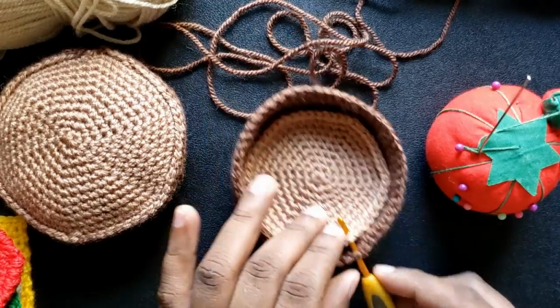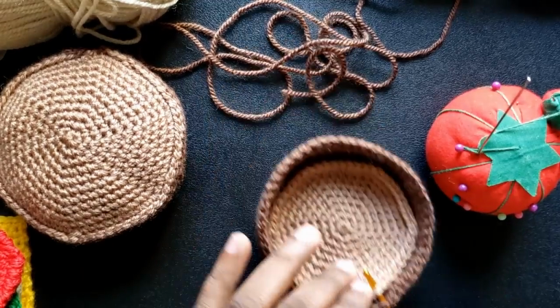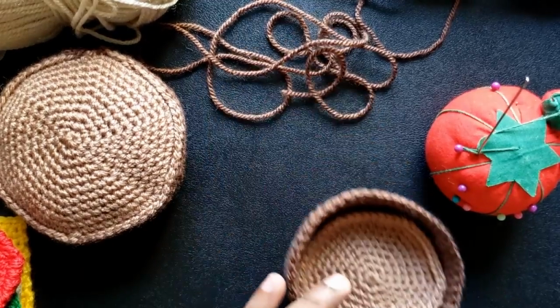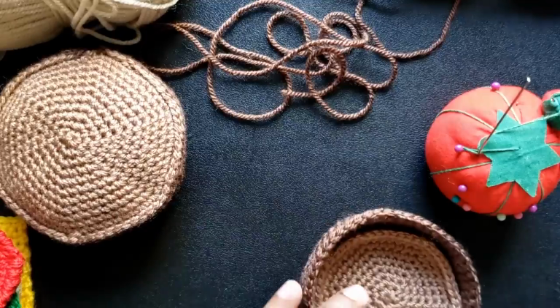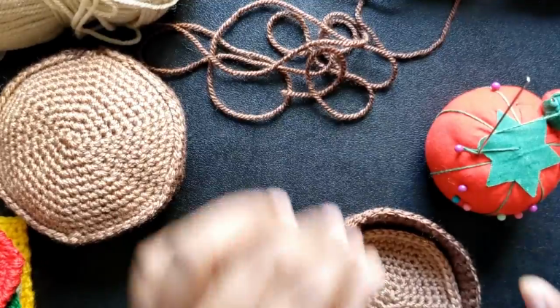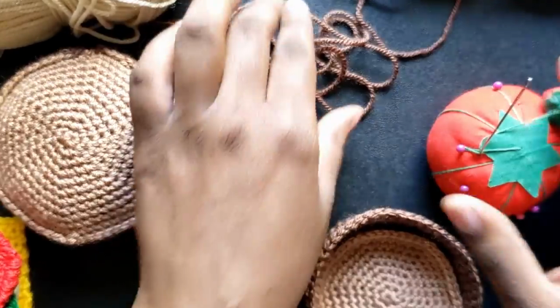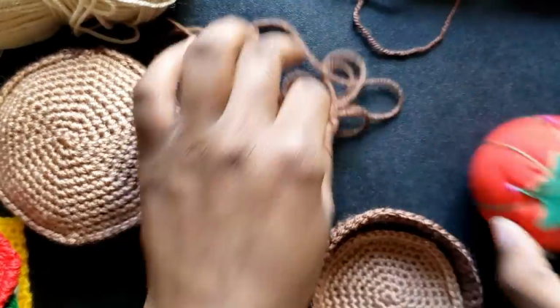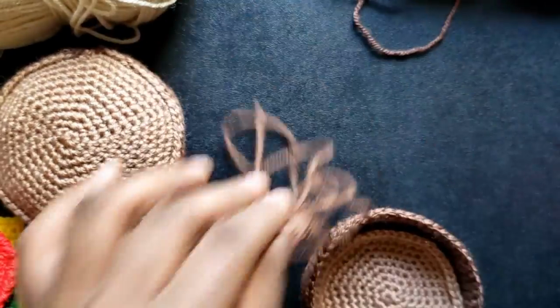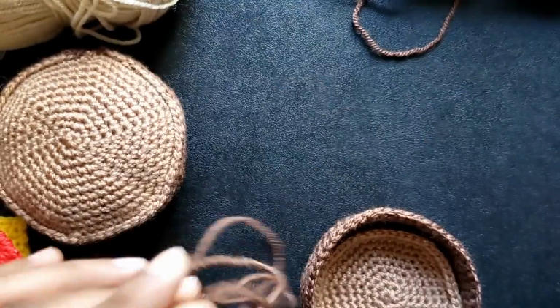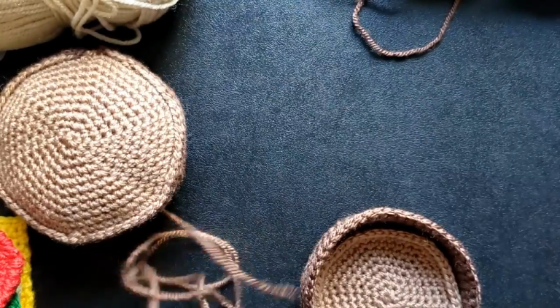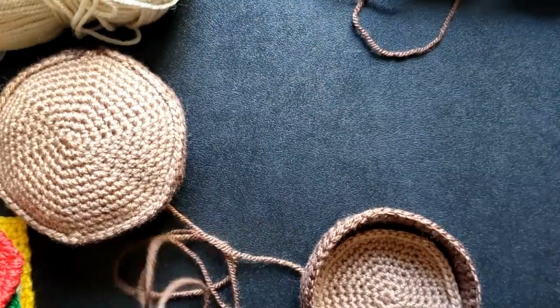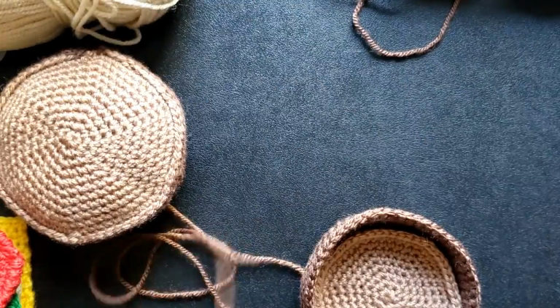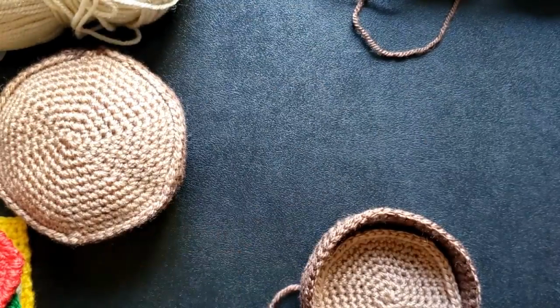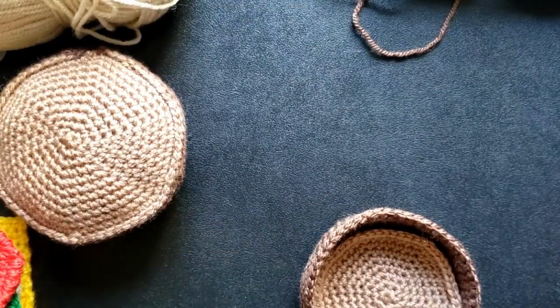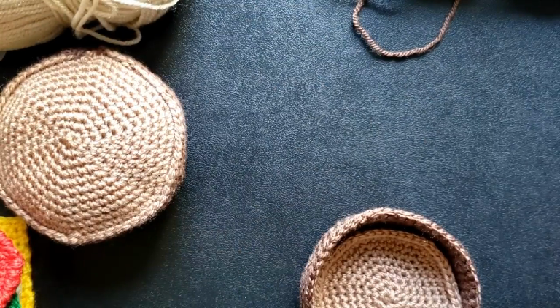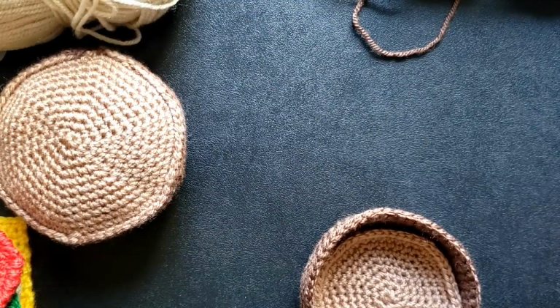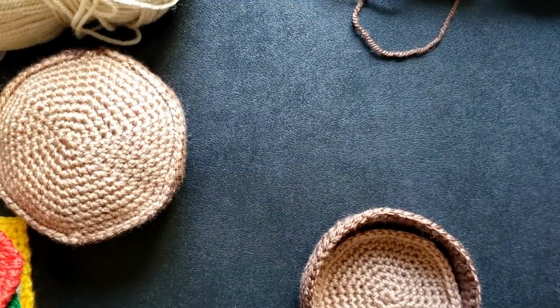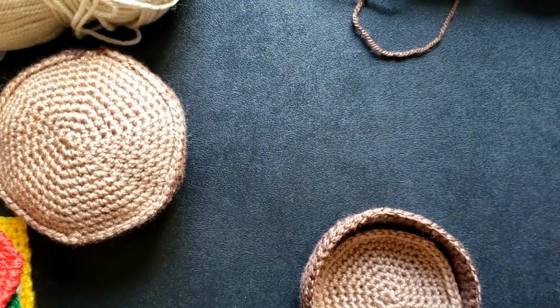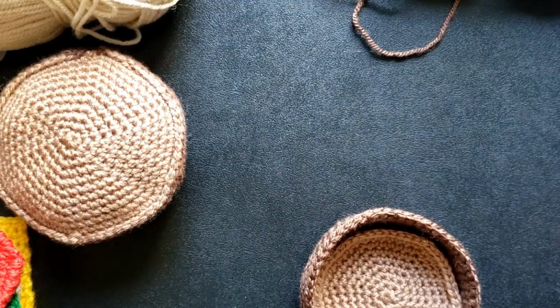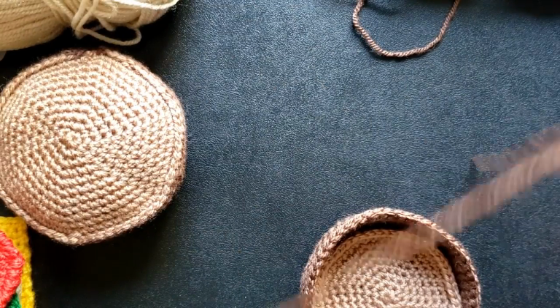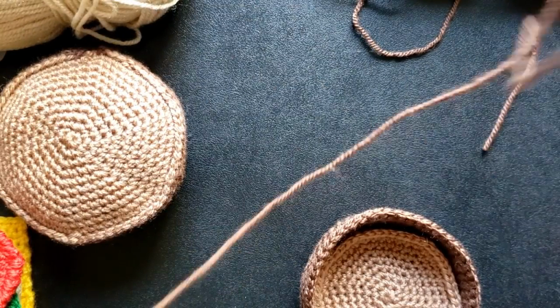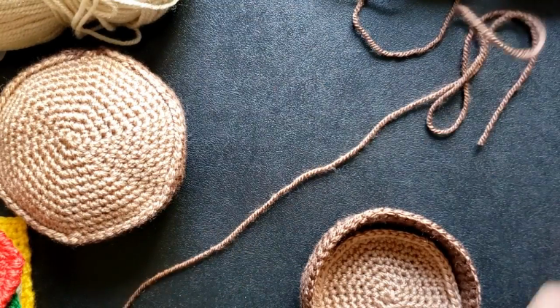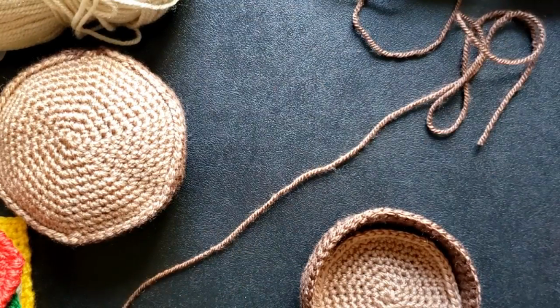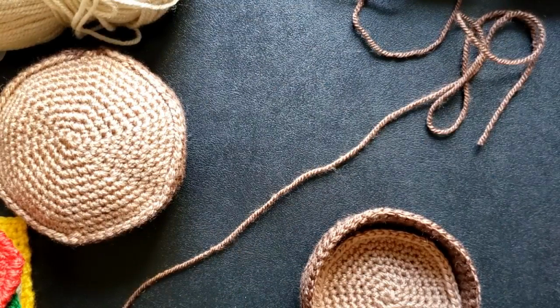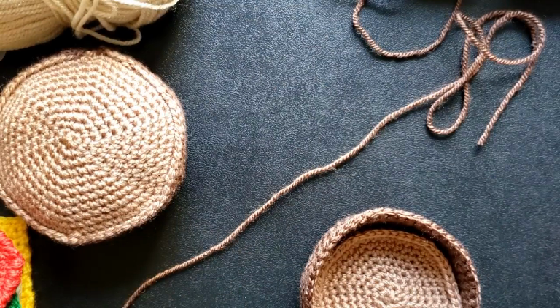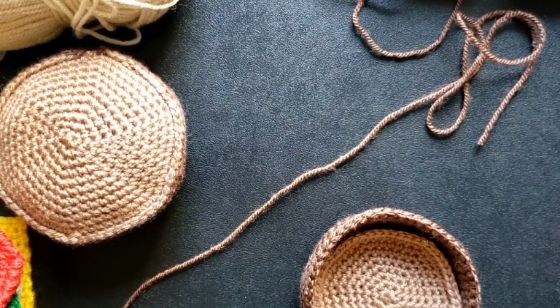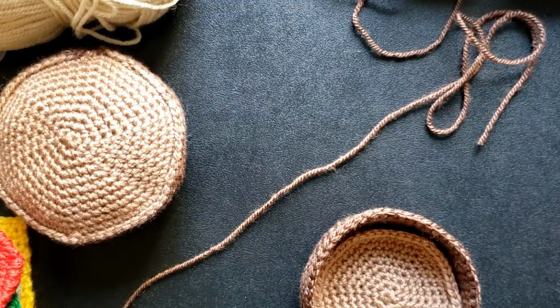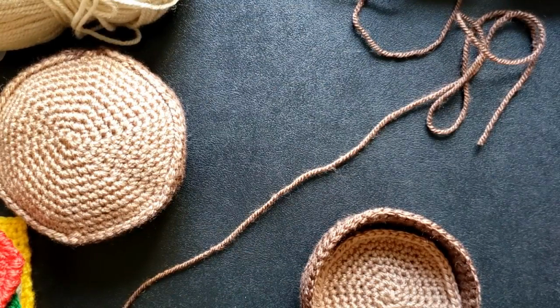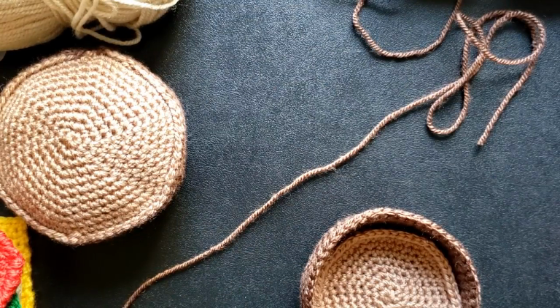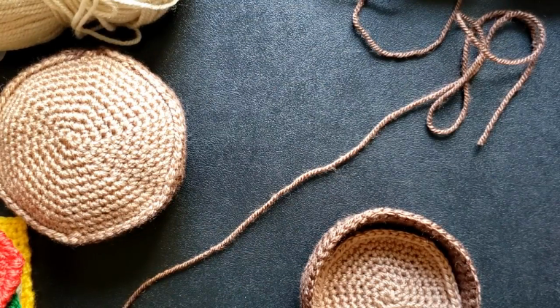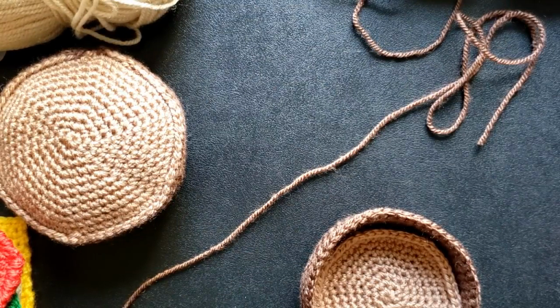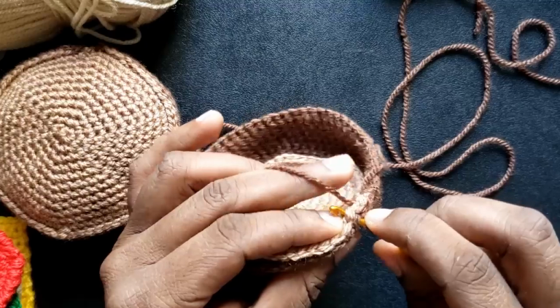And now we will repeat that process for top bun pieces 1 and 2.